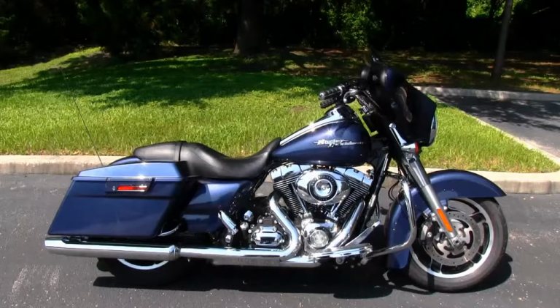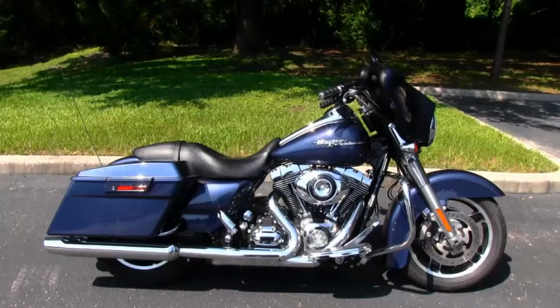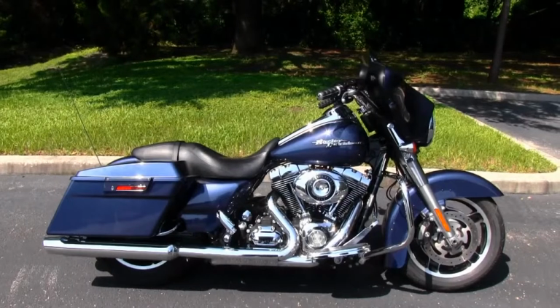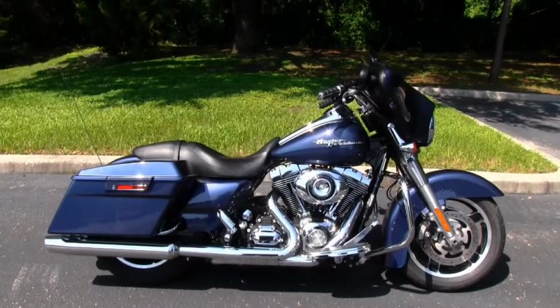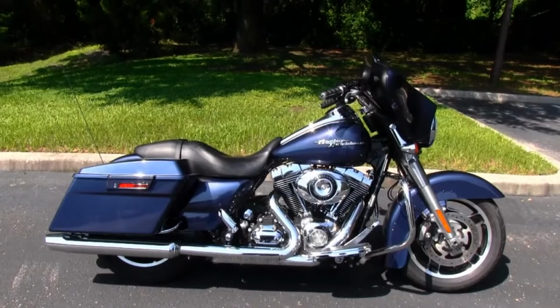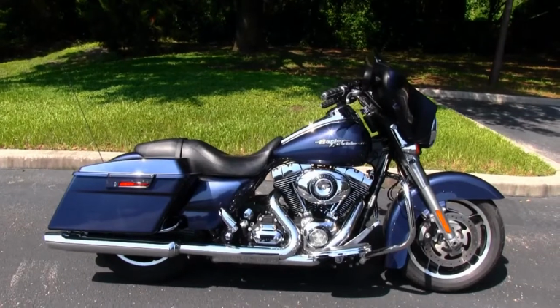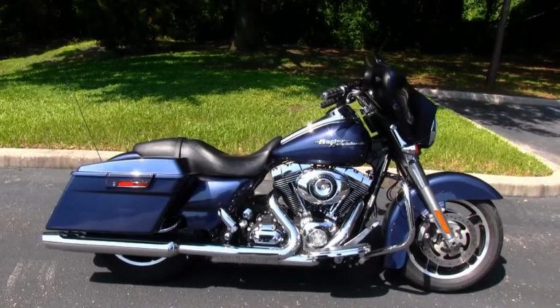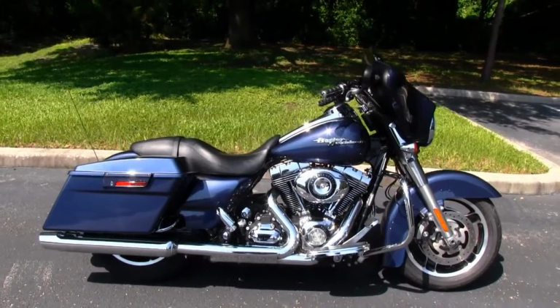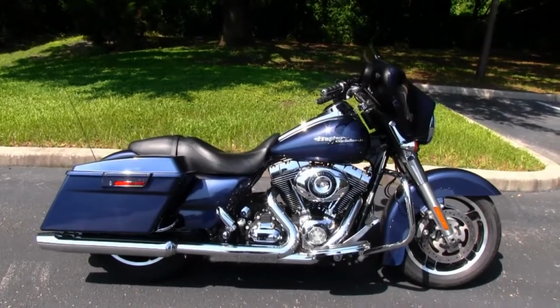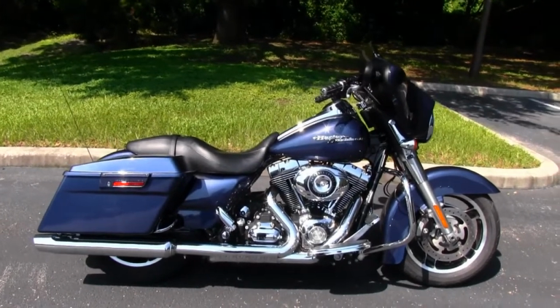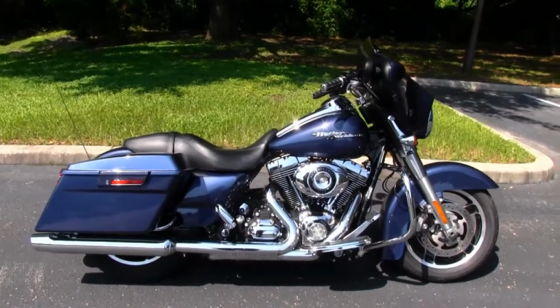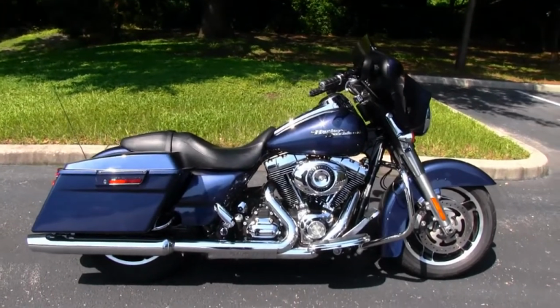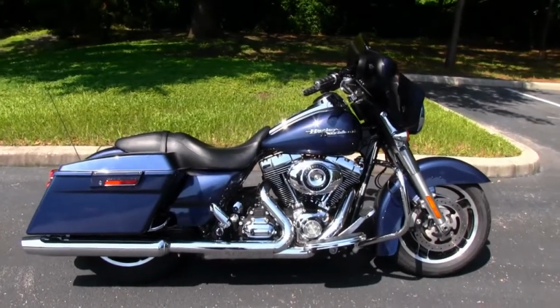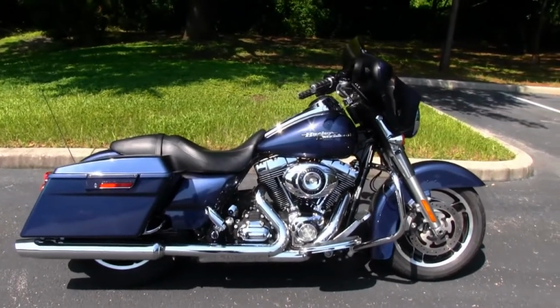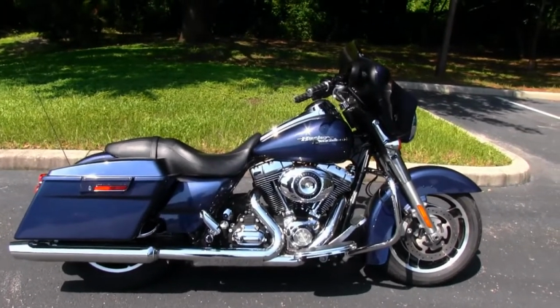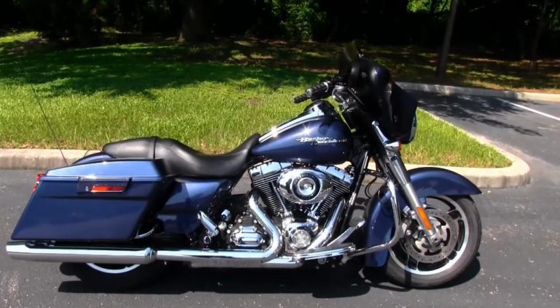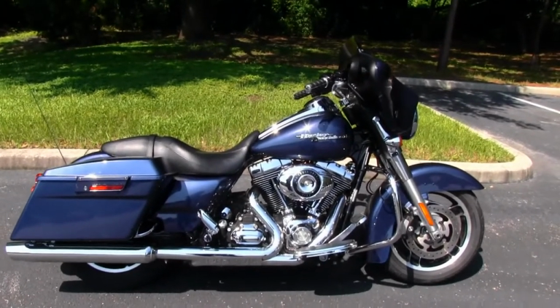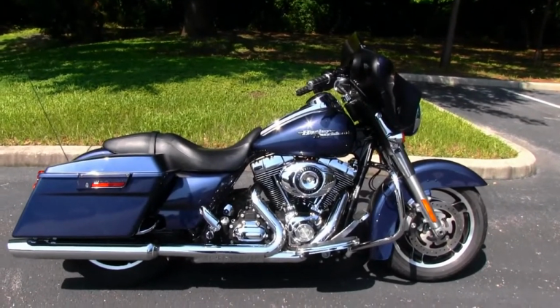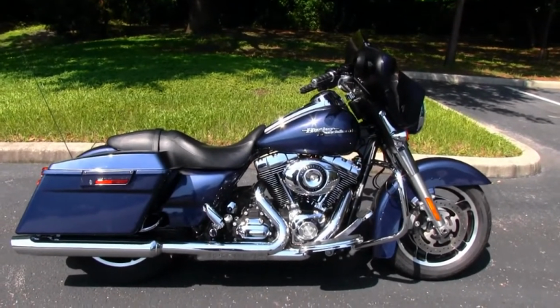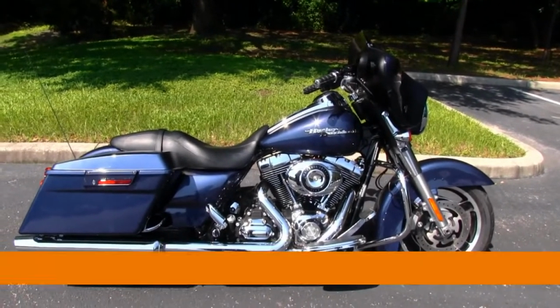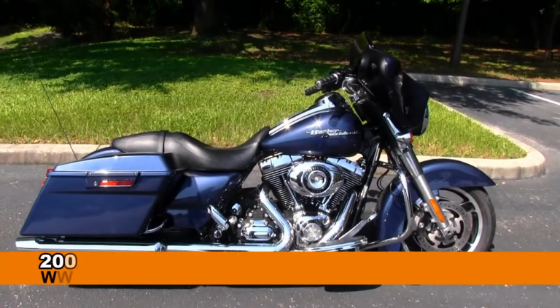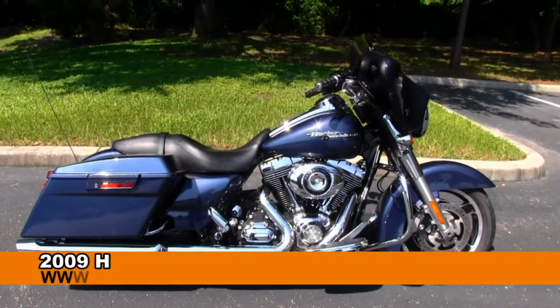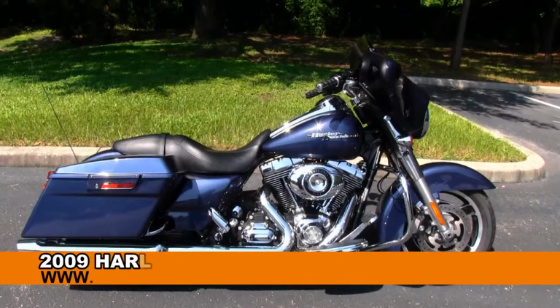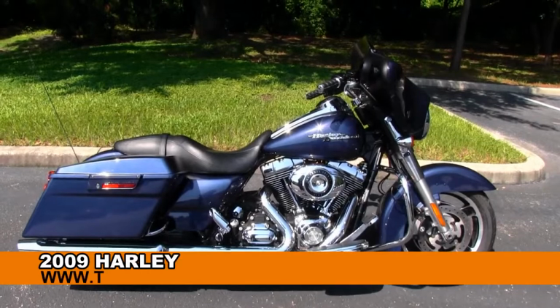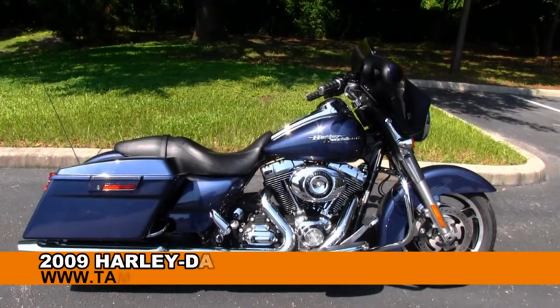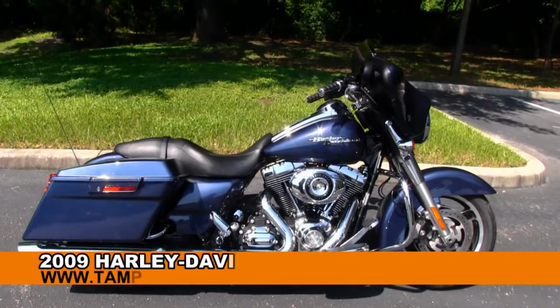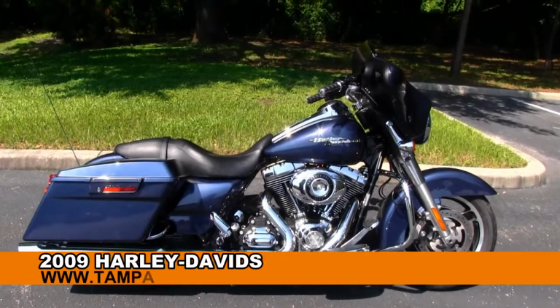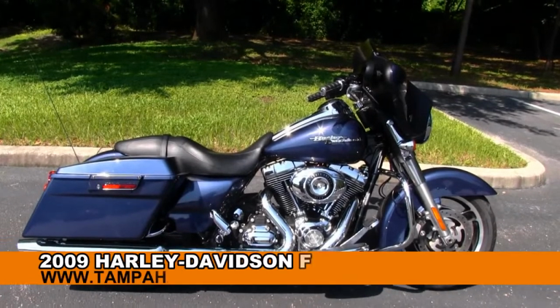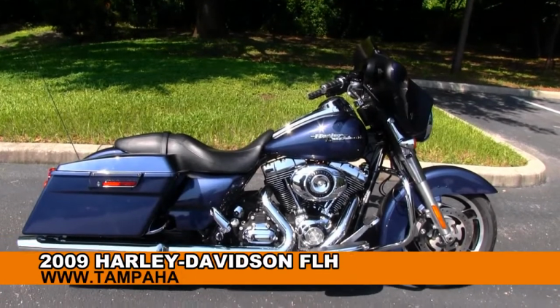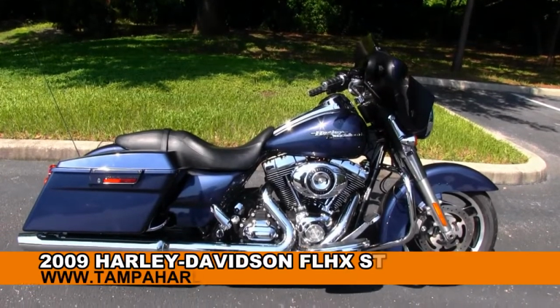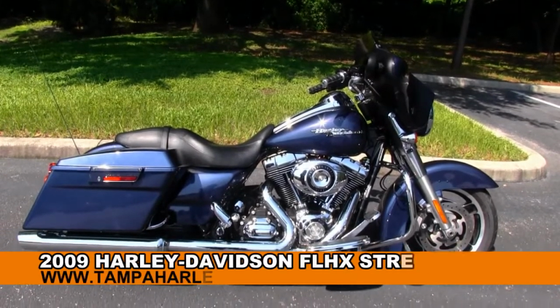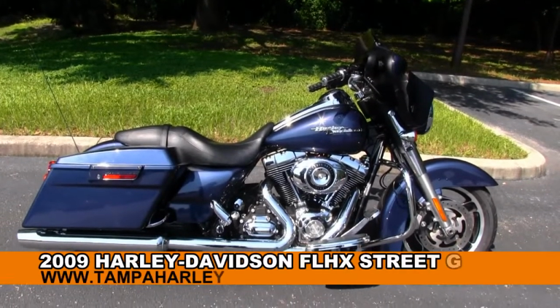Hello everyone and welcome to the world famous Gulf Coast Harley-Davidson. Today I've got for you an astounding 2009 Street Glide.